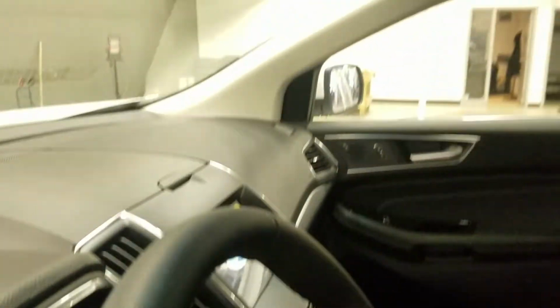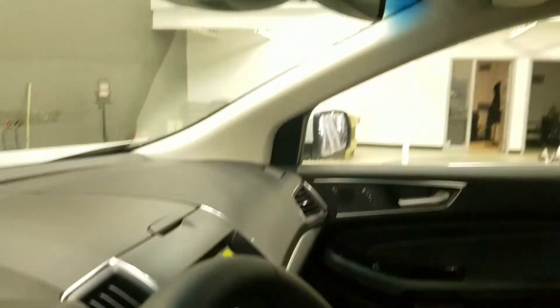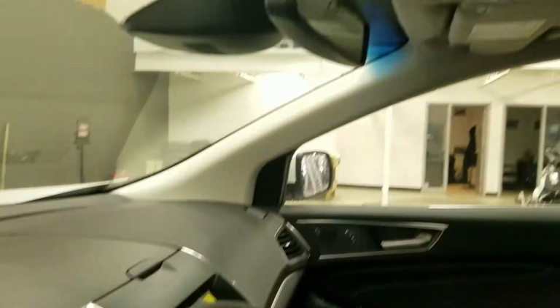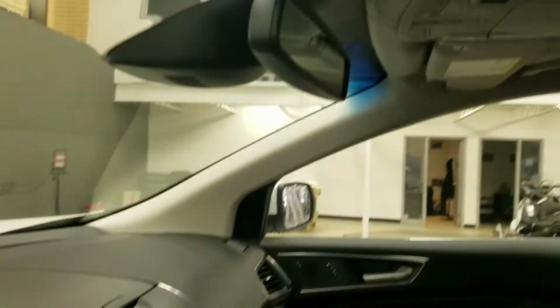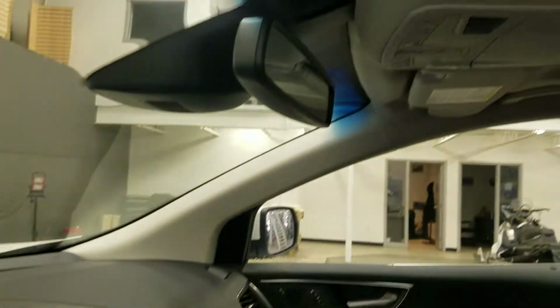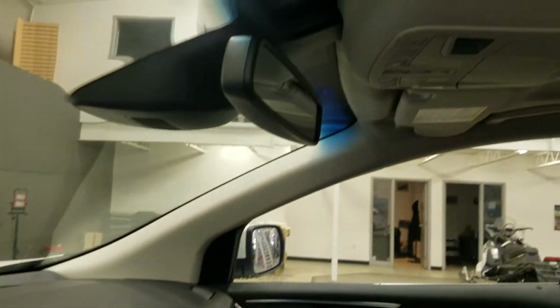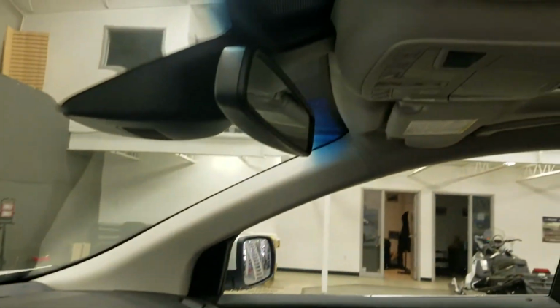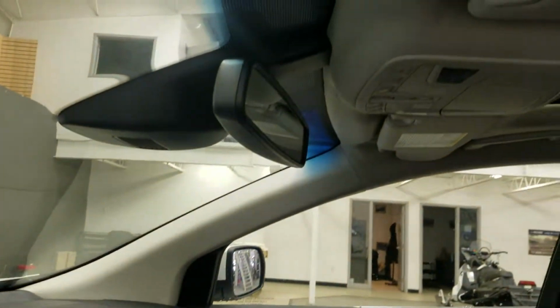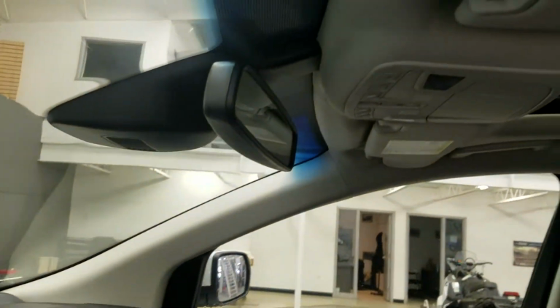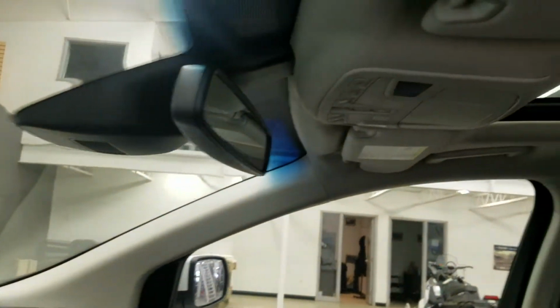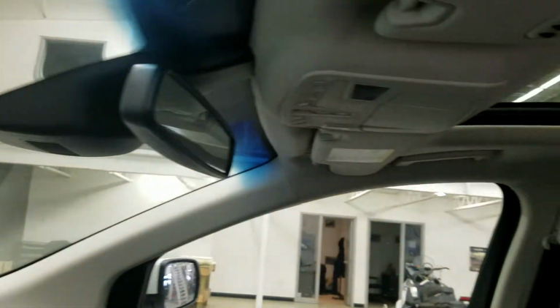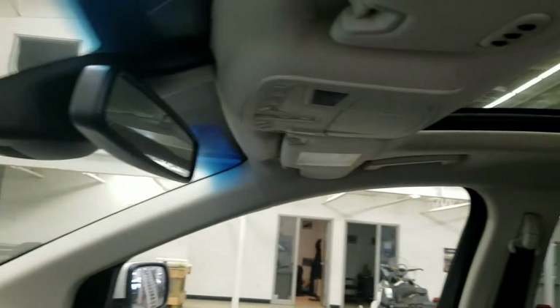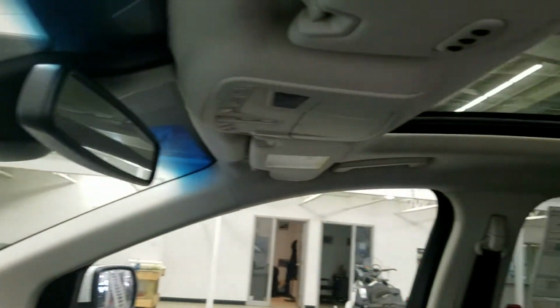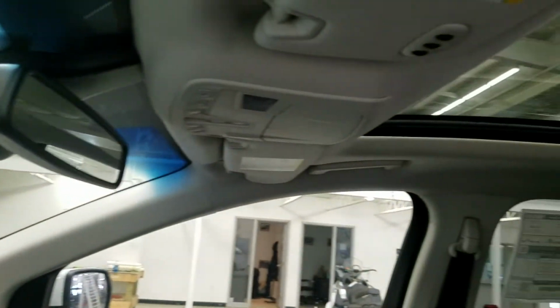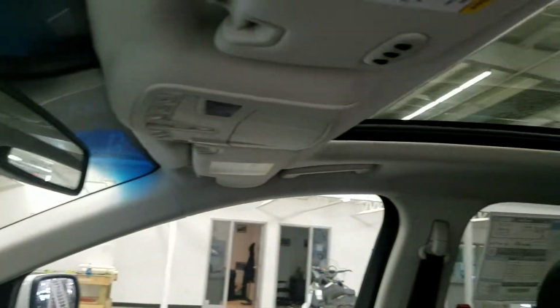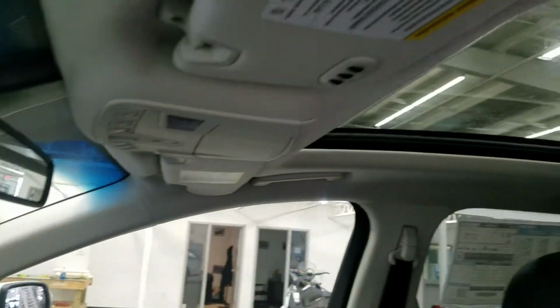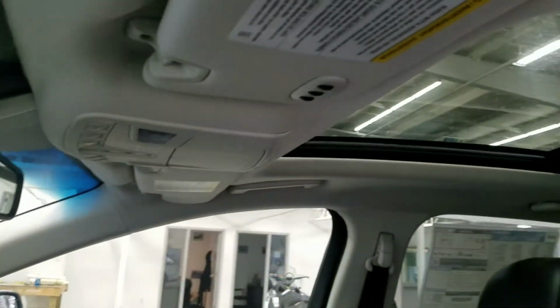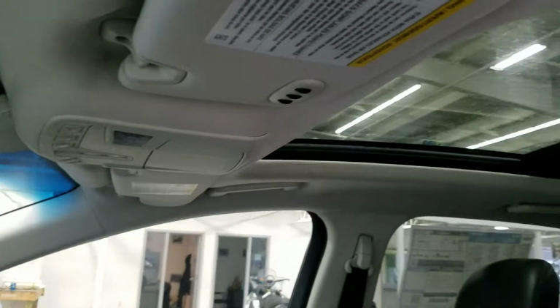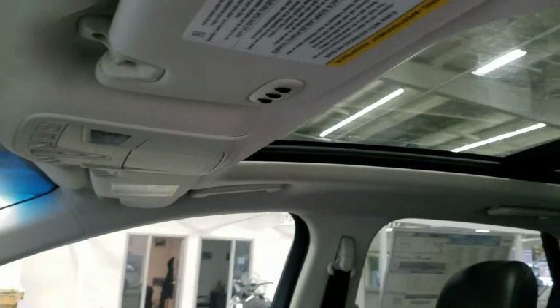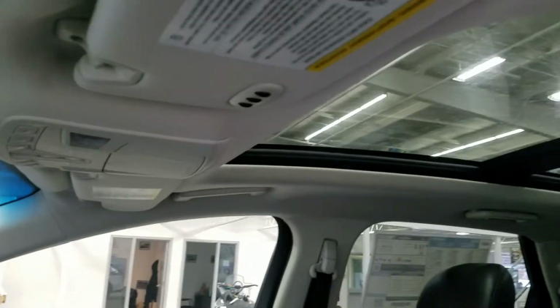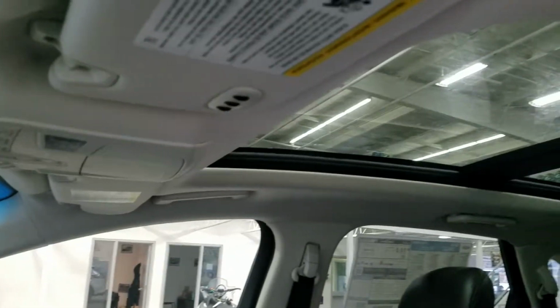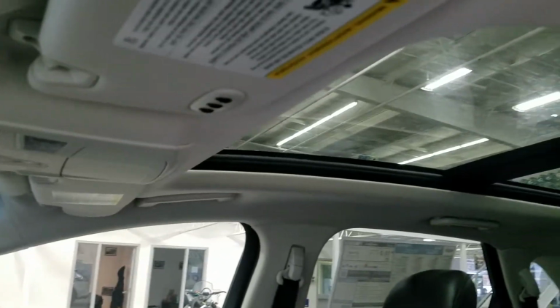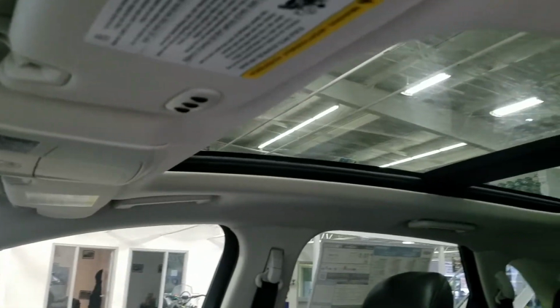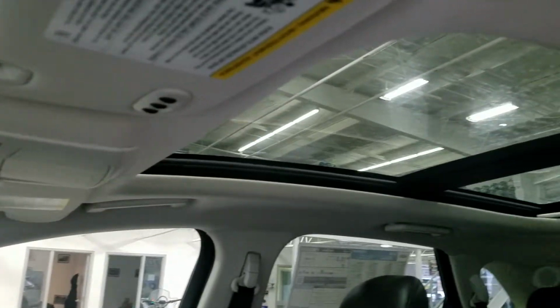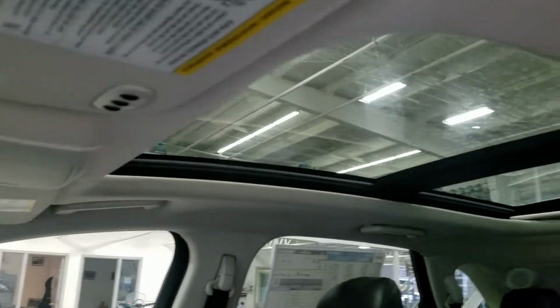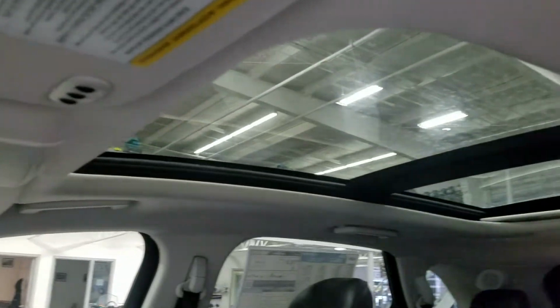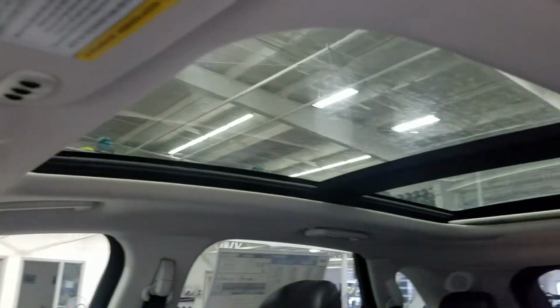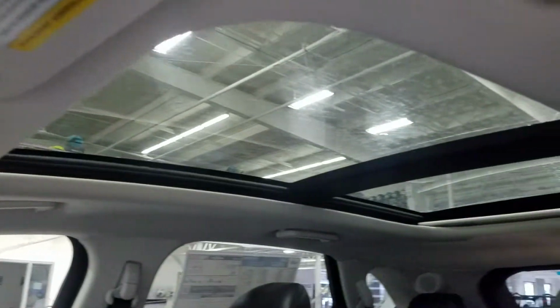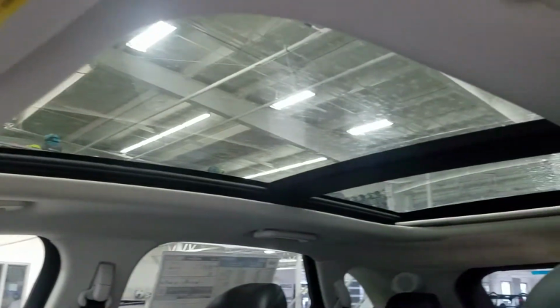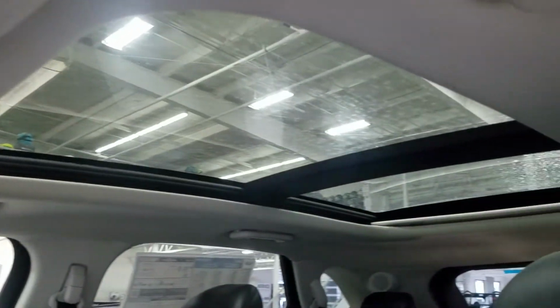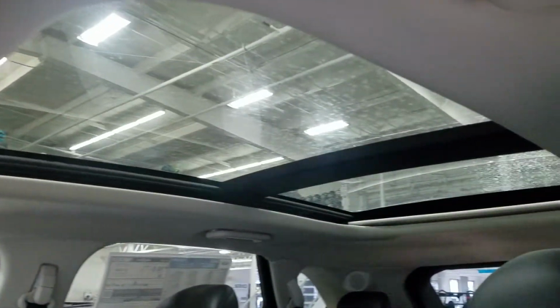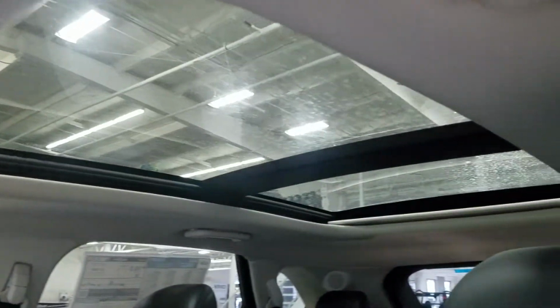As we look up, we have our auto-dimming rearview mirror, with our cabin lights, our three-garage-door opener ports, and our twin-panel sunshade controls.